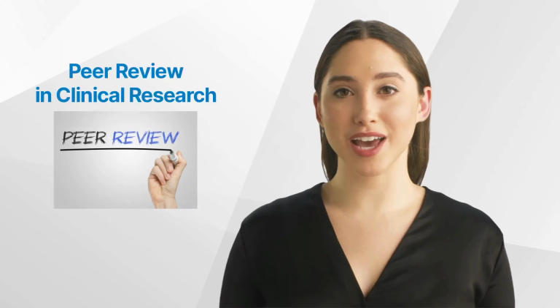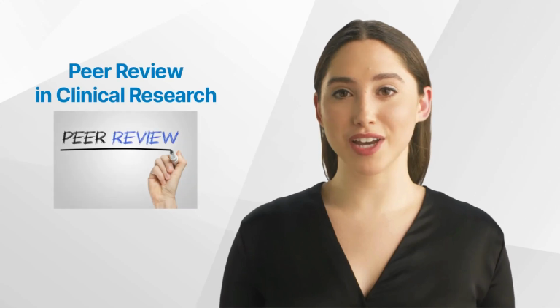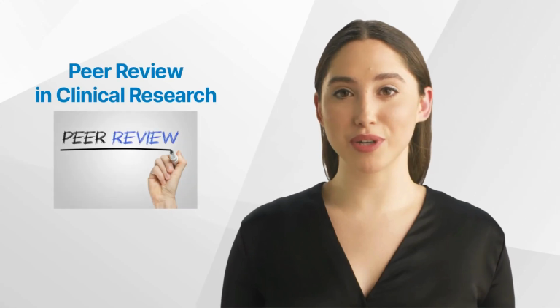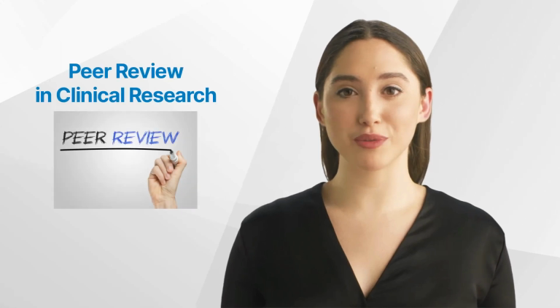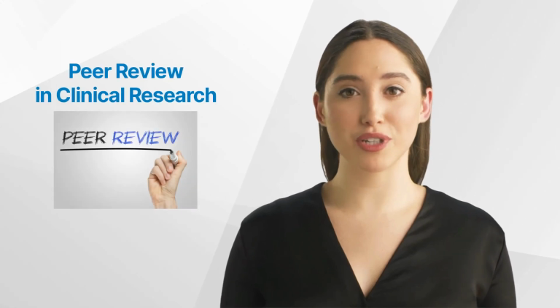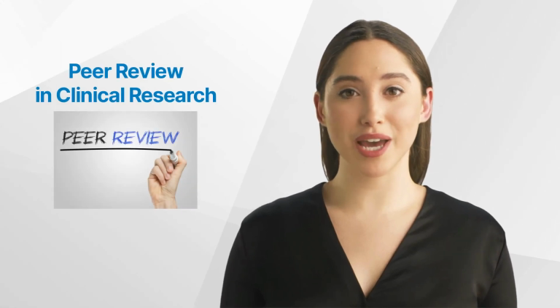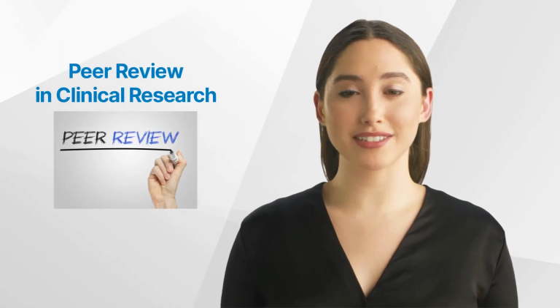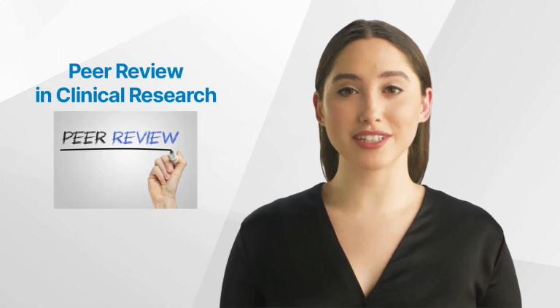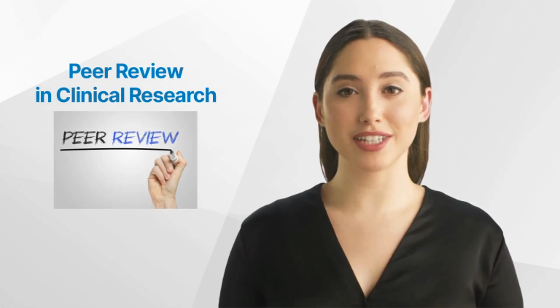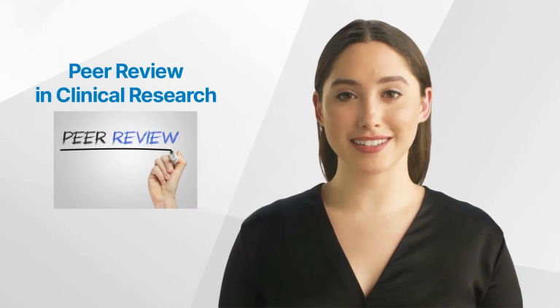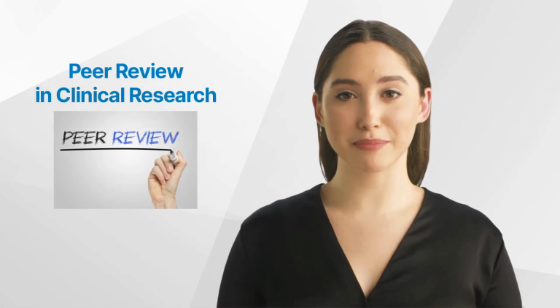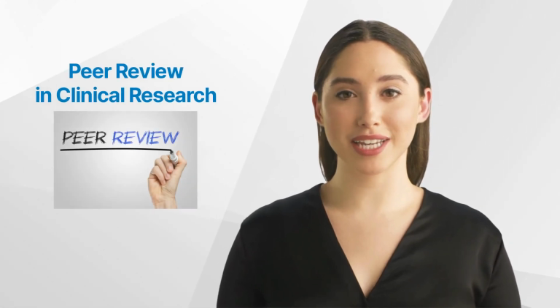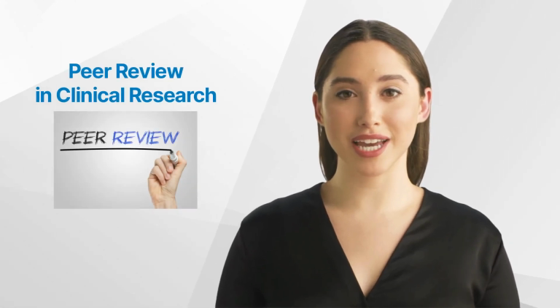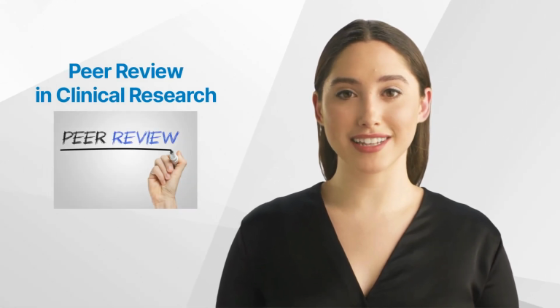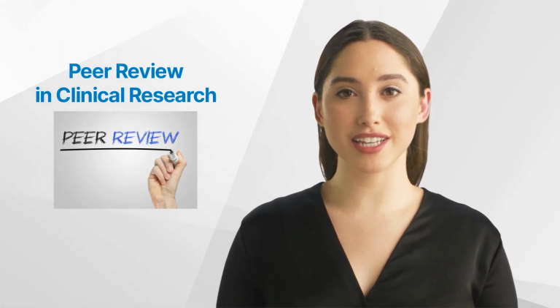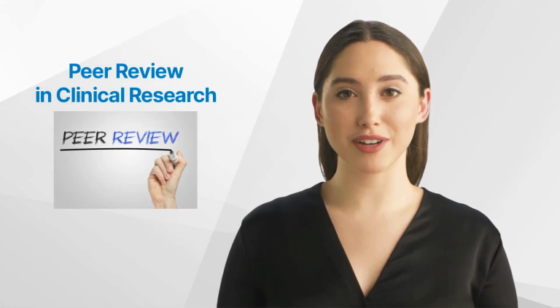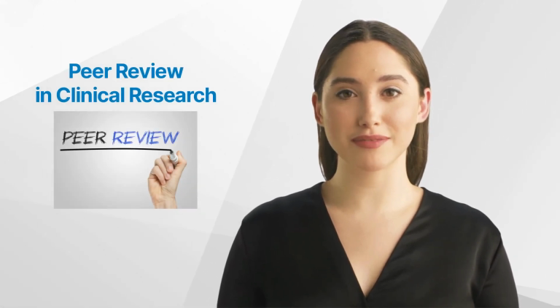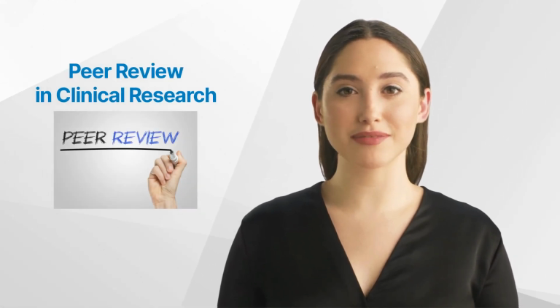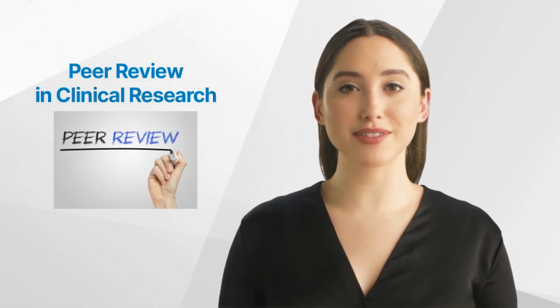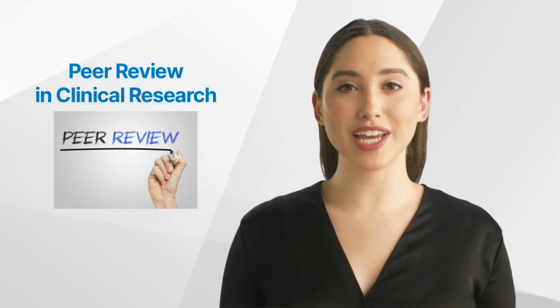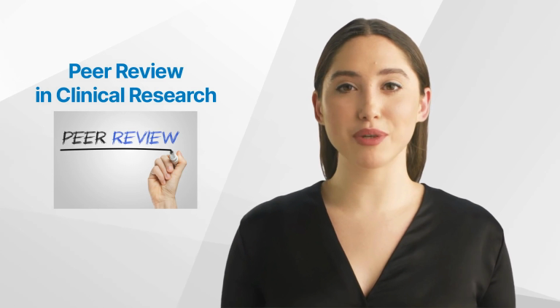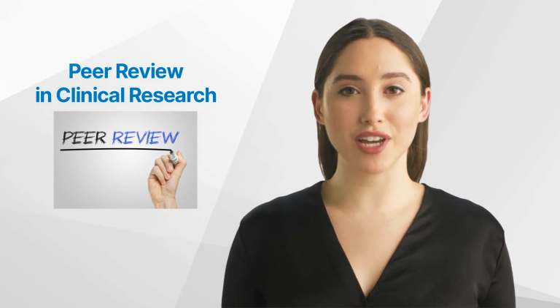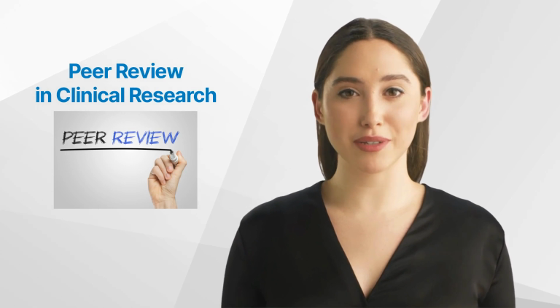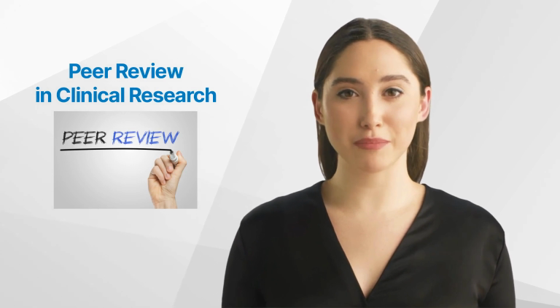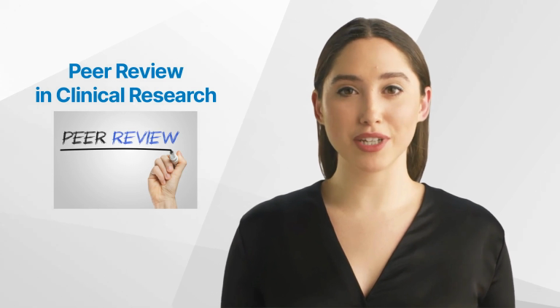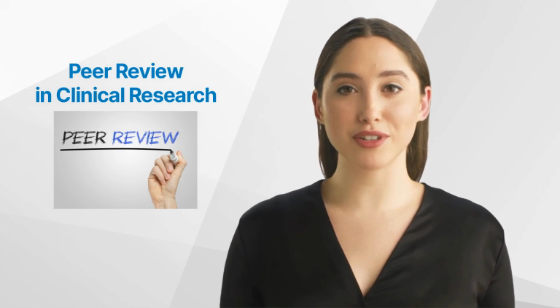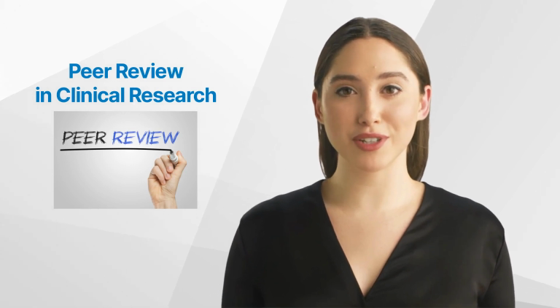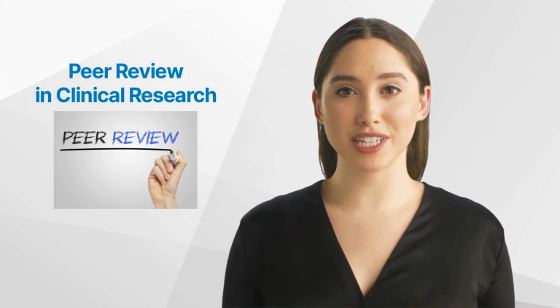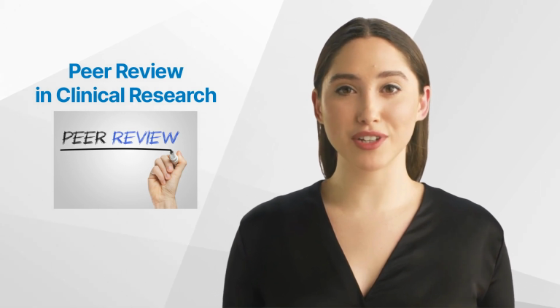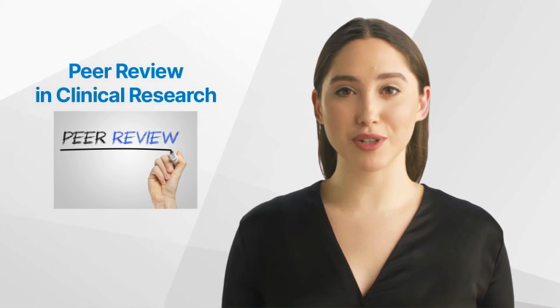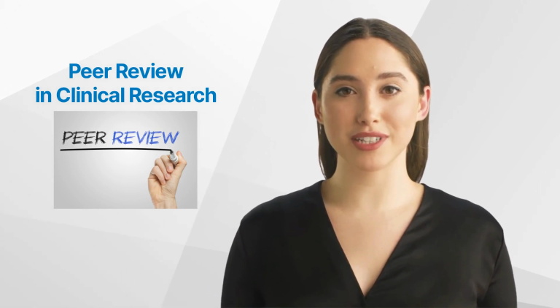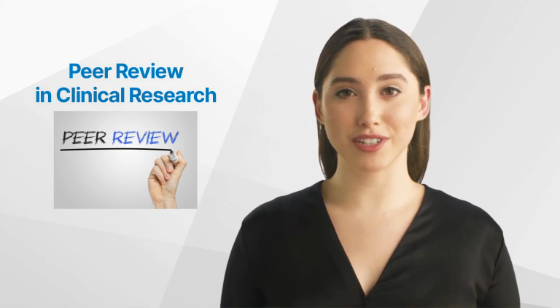Hello and welcome back to the GCP Mindset Channel. Today we'll talk about peer review in clinical research.